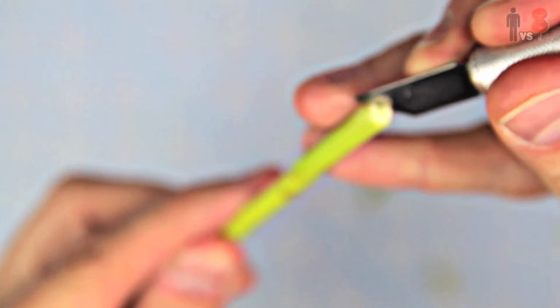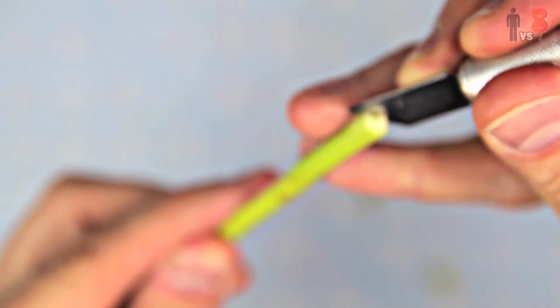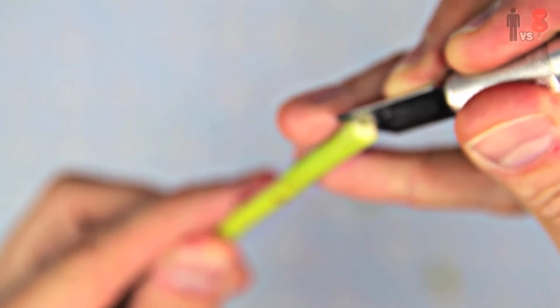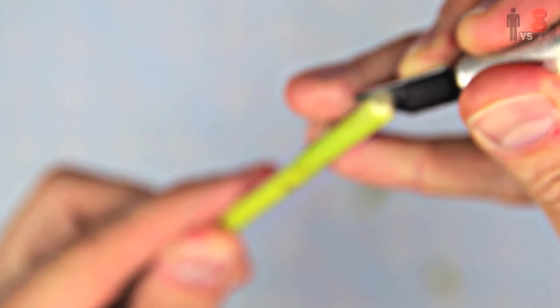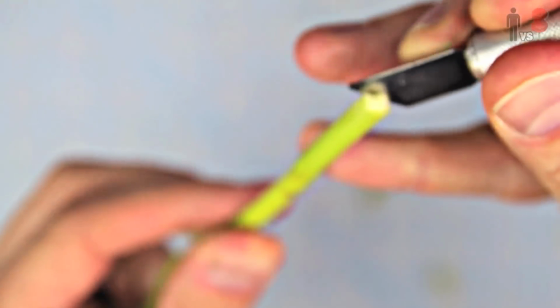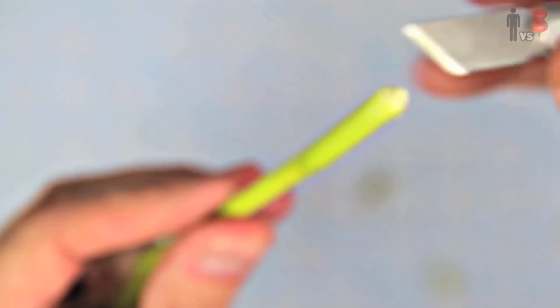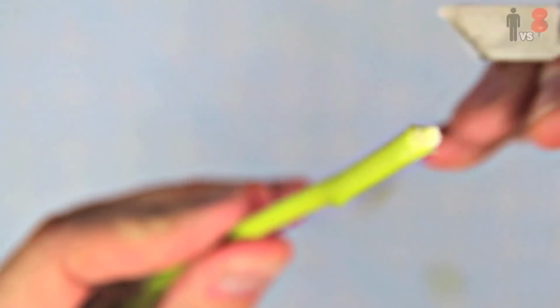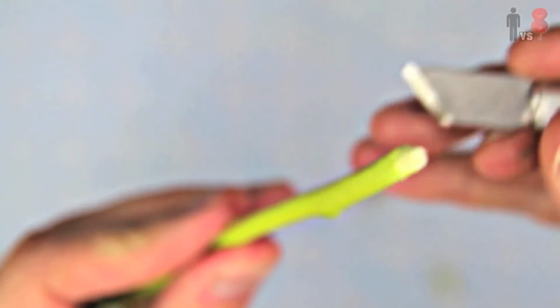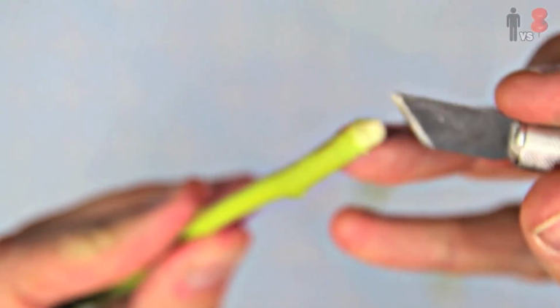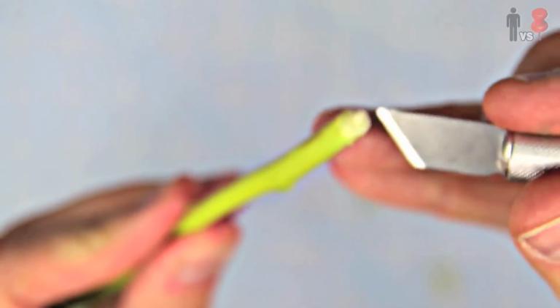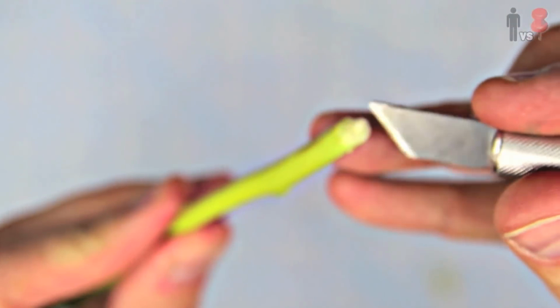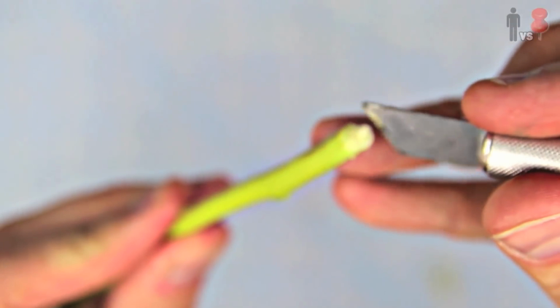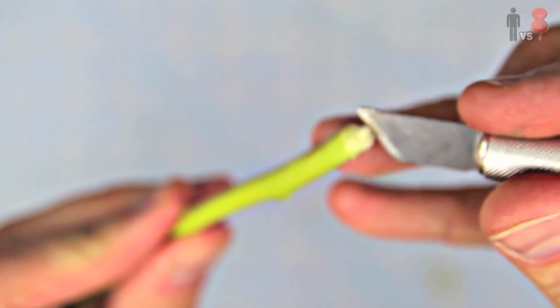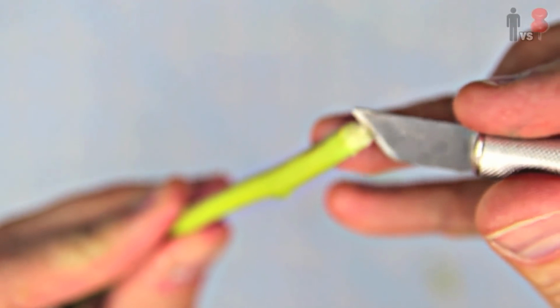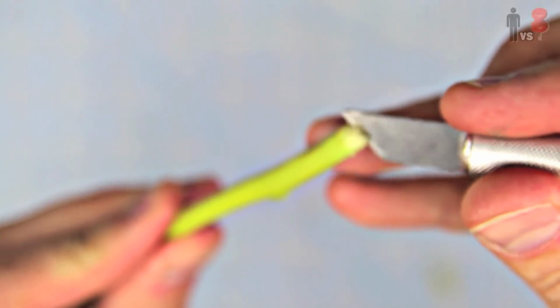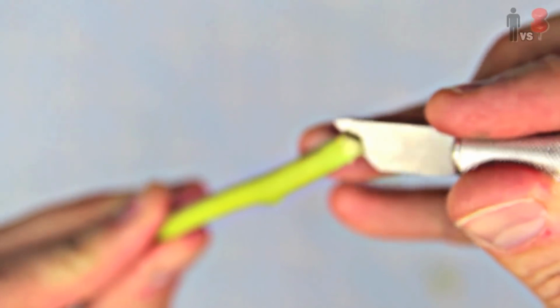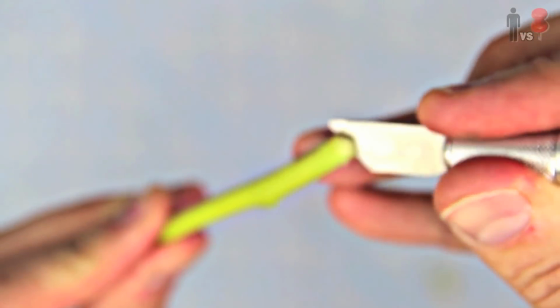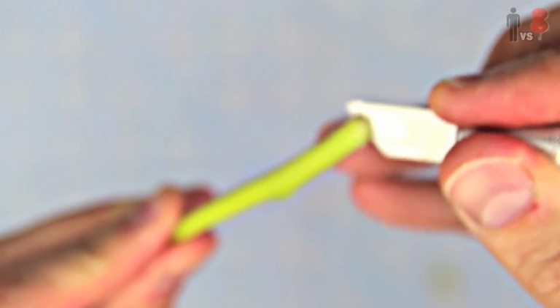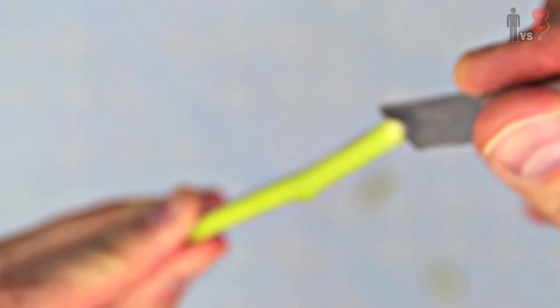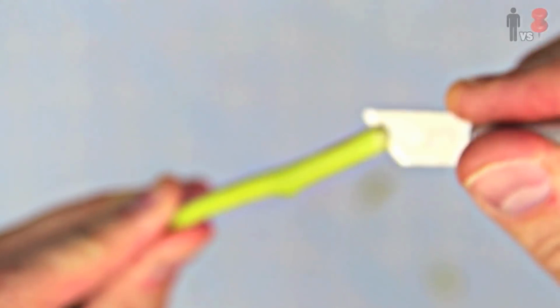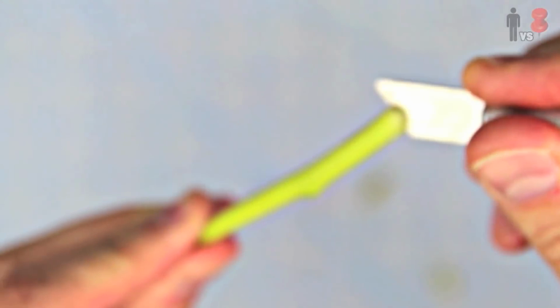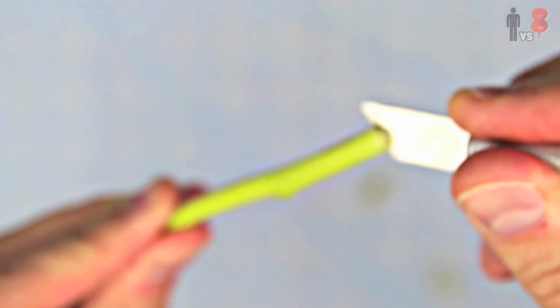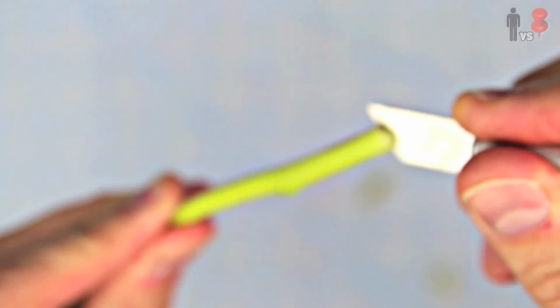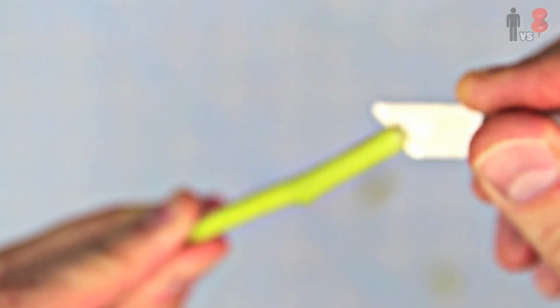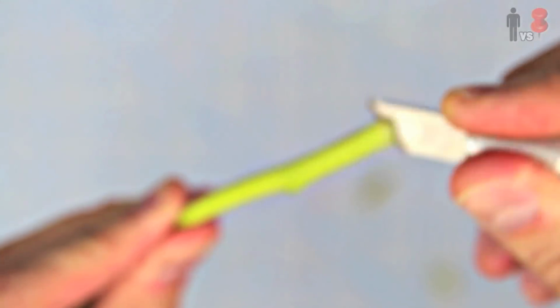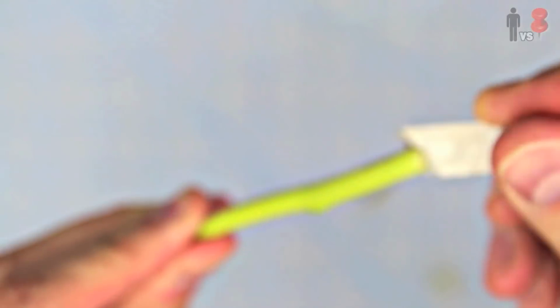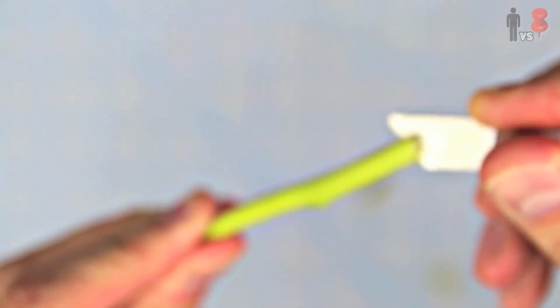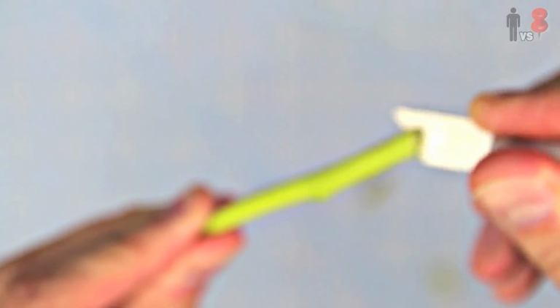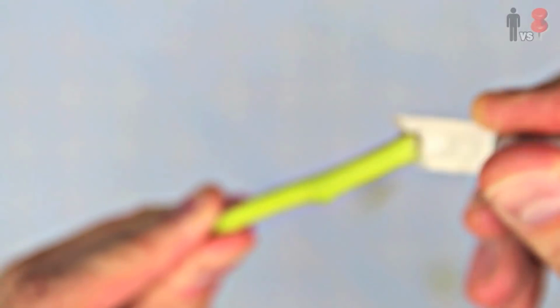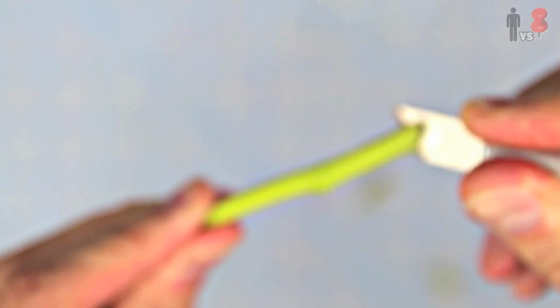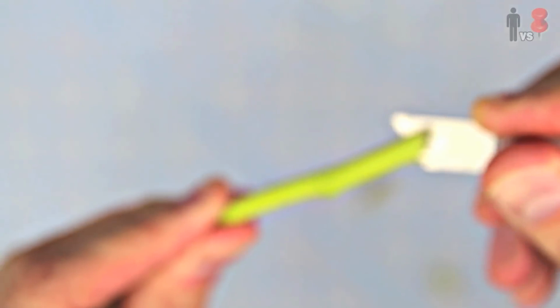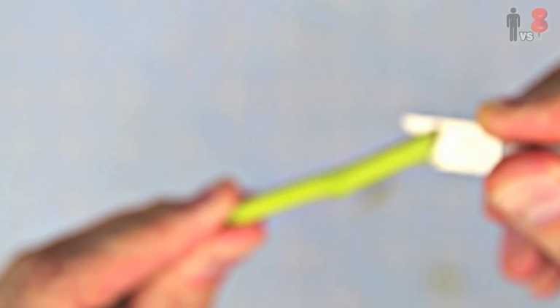By the way, this X-Acto technique is f***ing ridiculous. If you try this, avoid being an idiot.